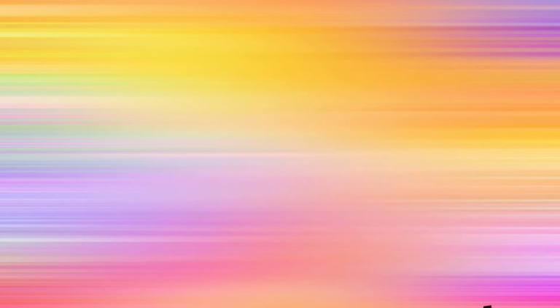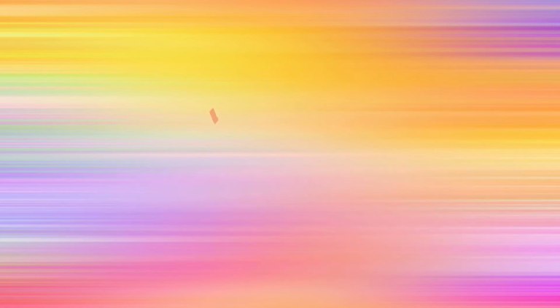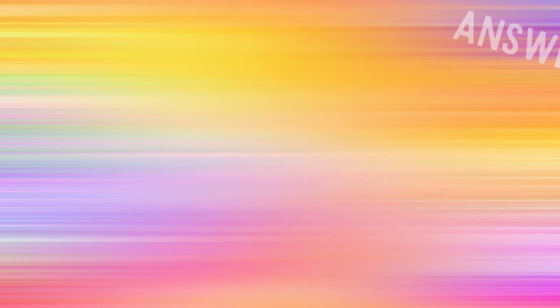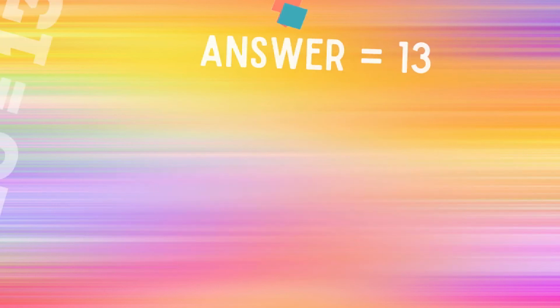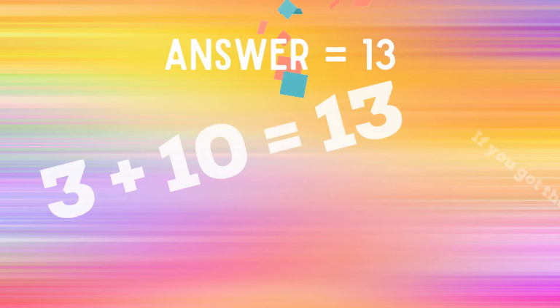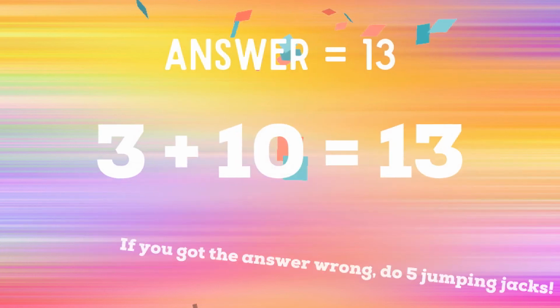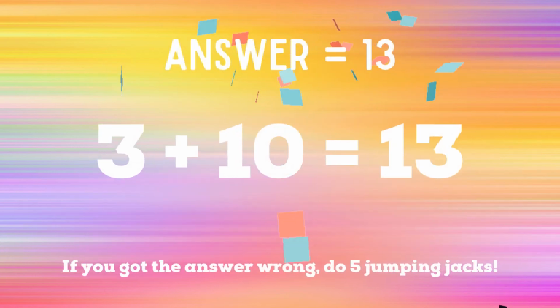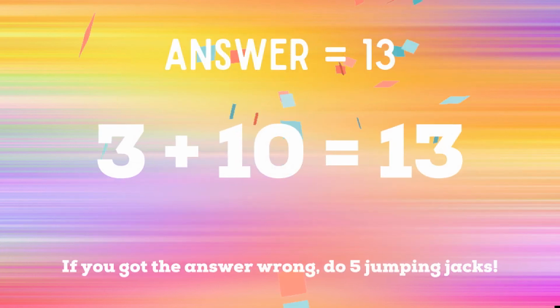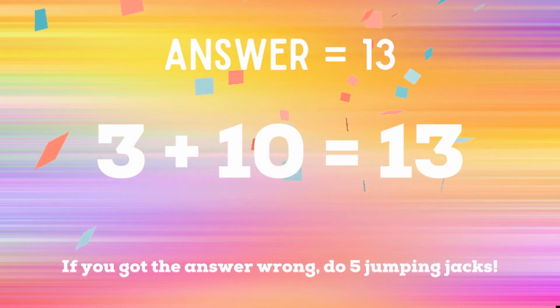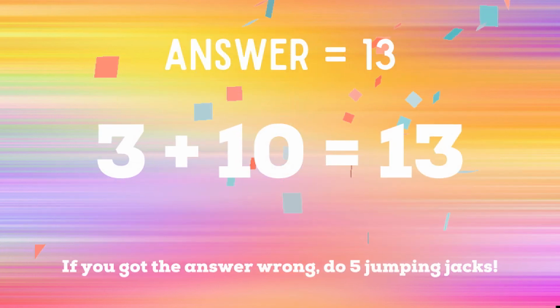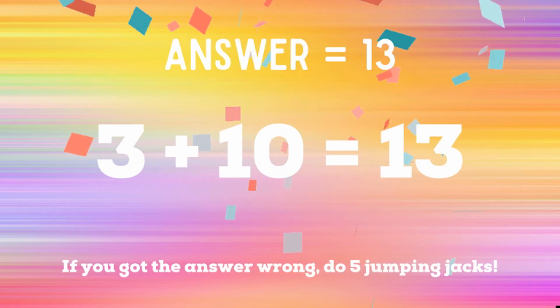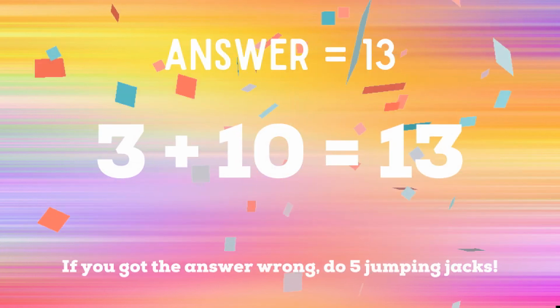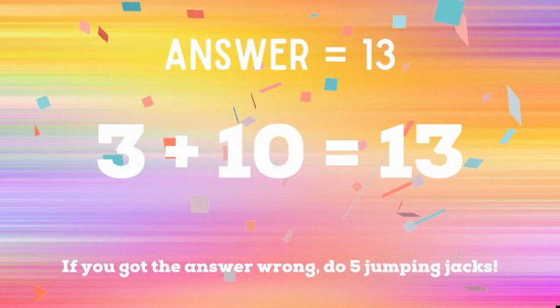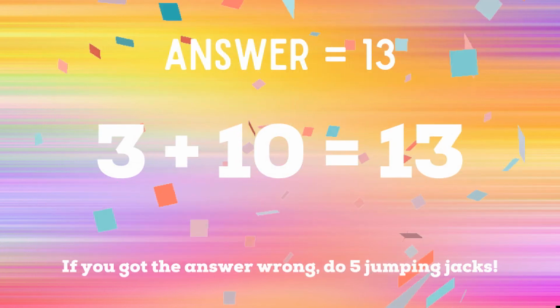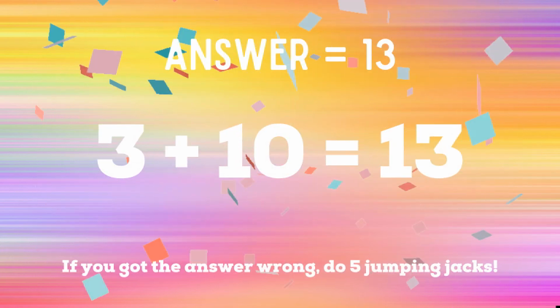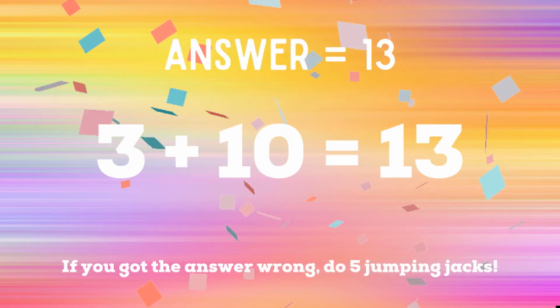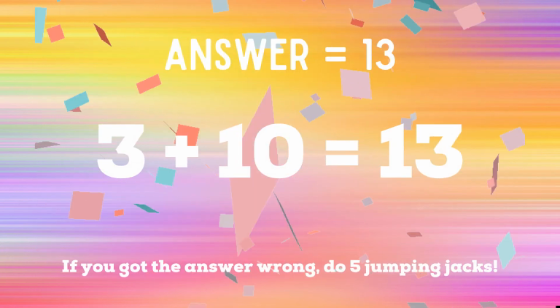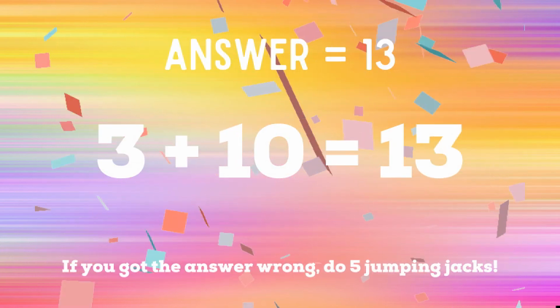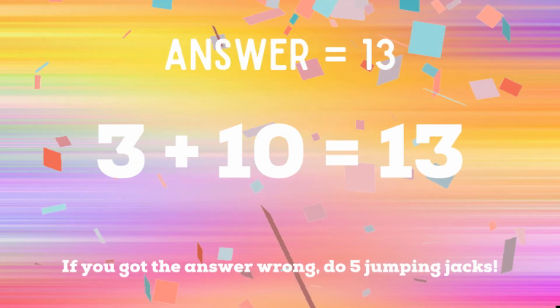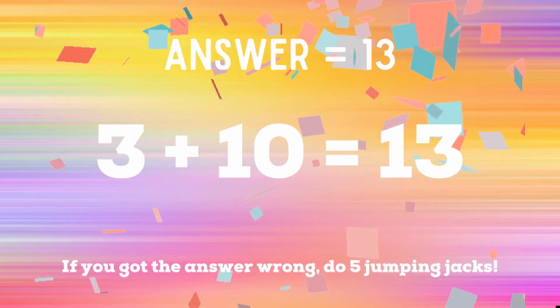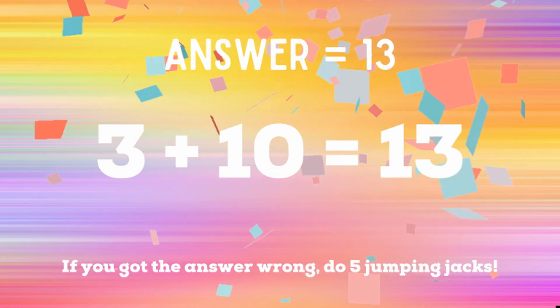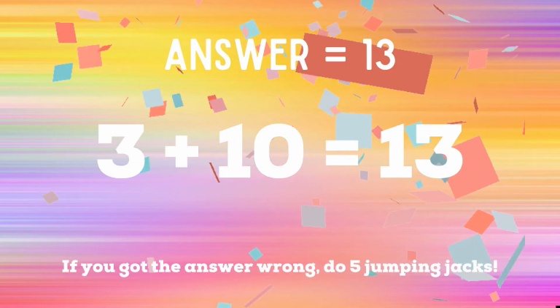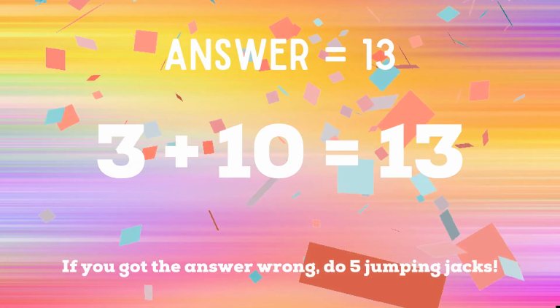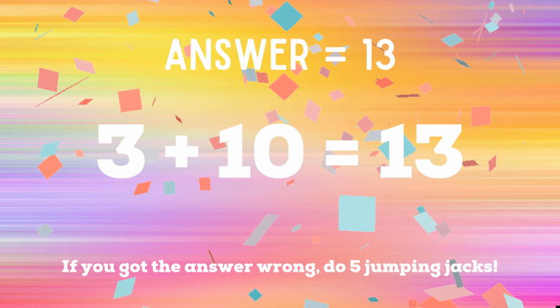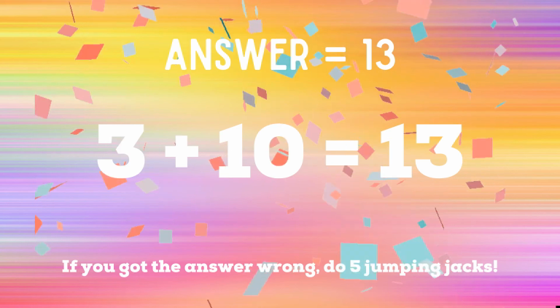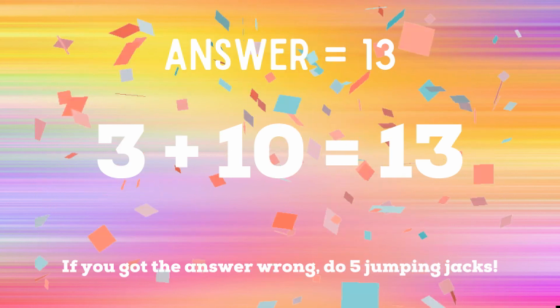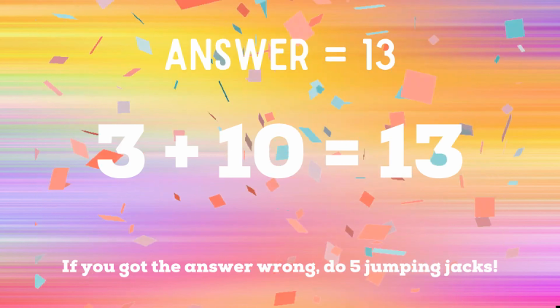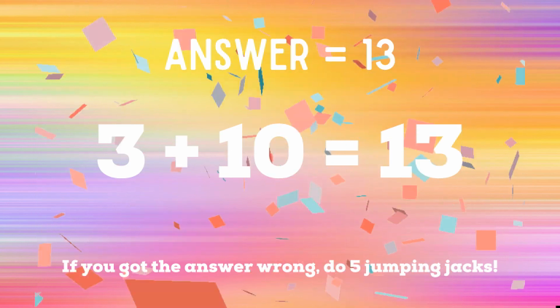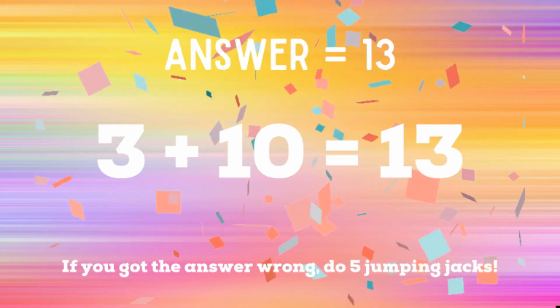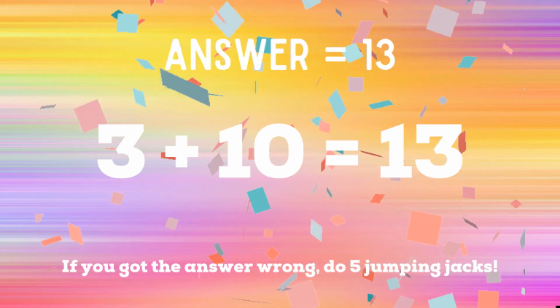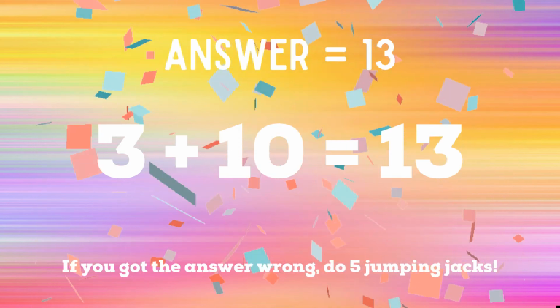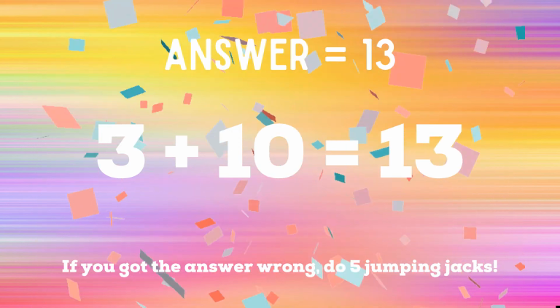The right answer is 13. If you got it right, you're safe. If not, you have five jumping jacks to do.